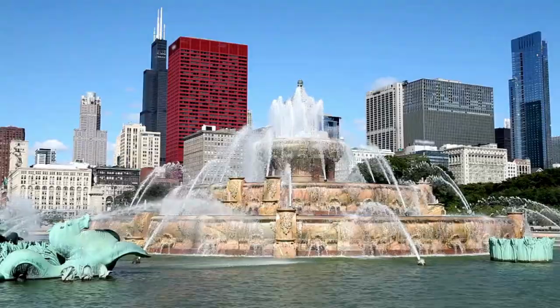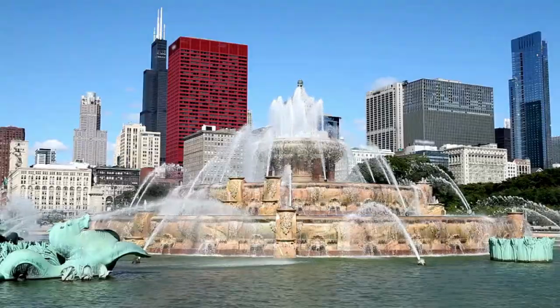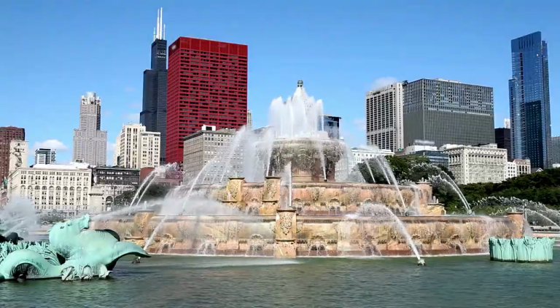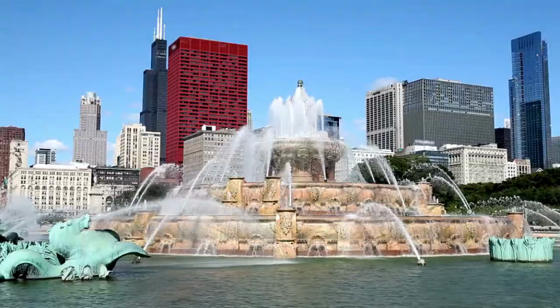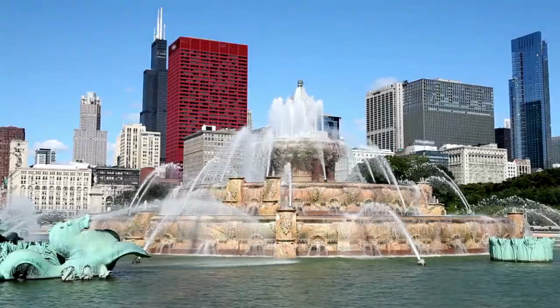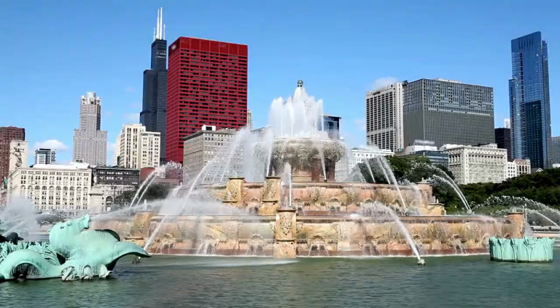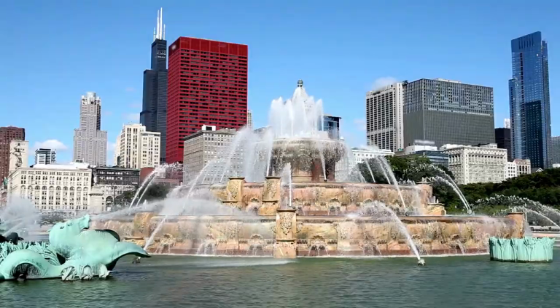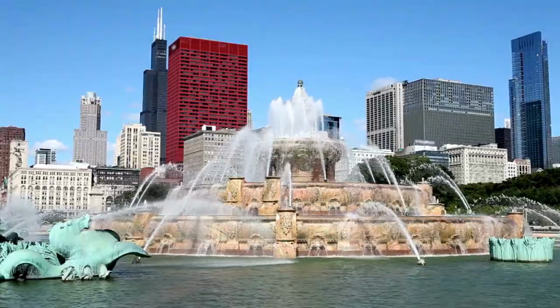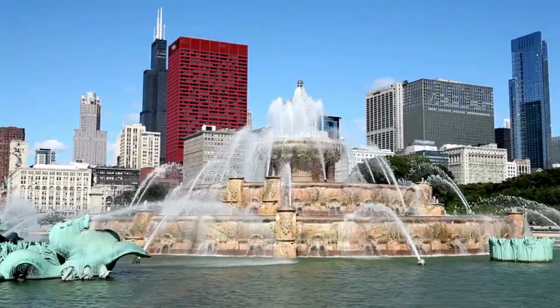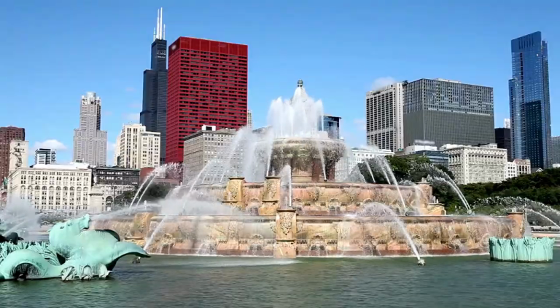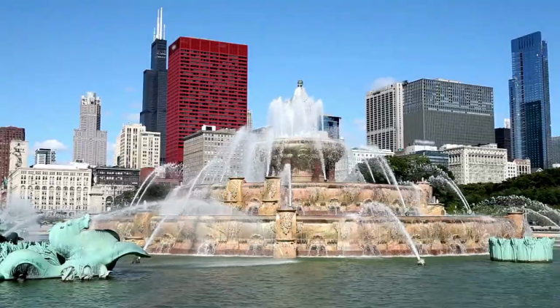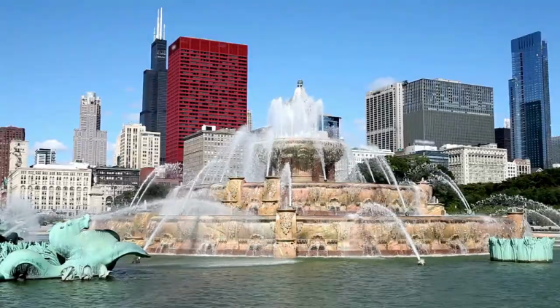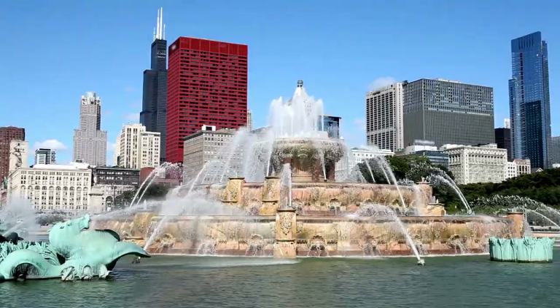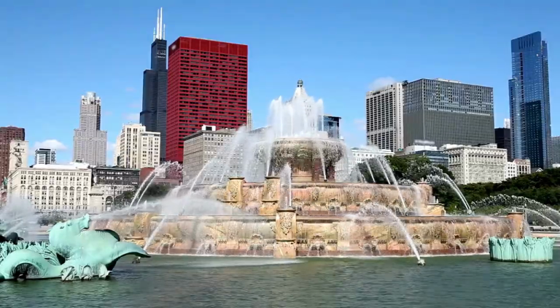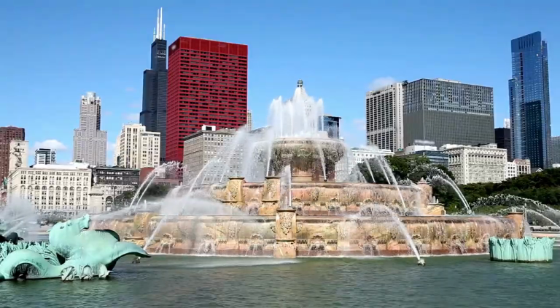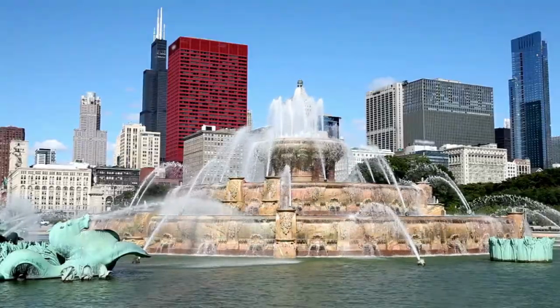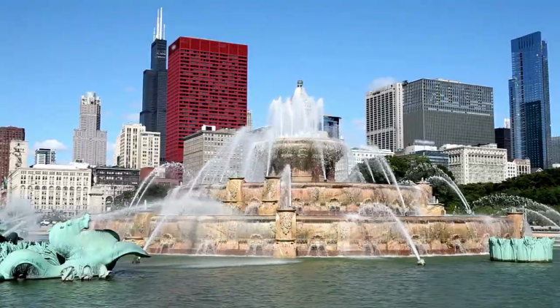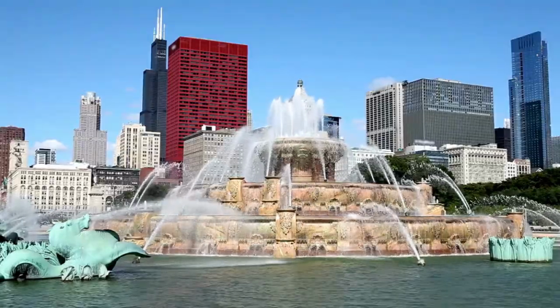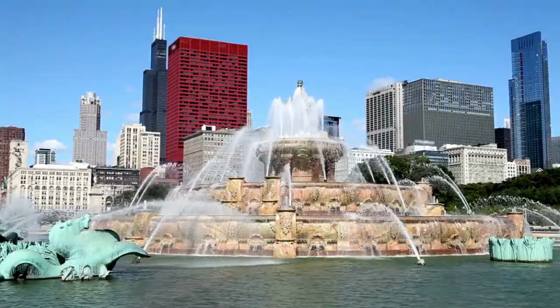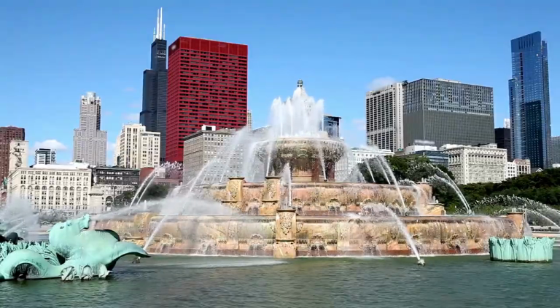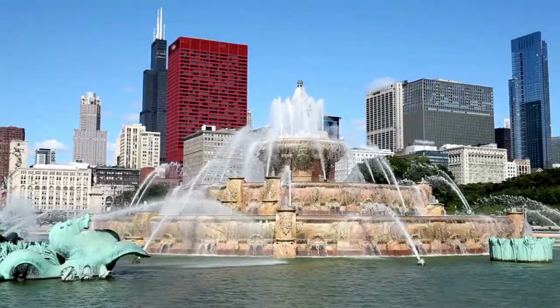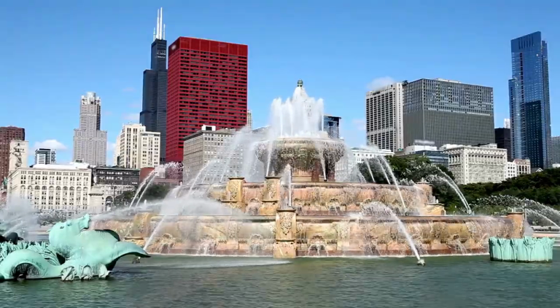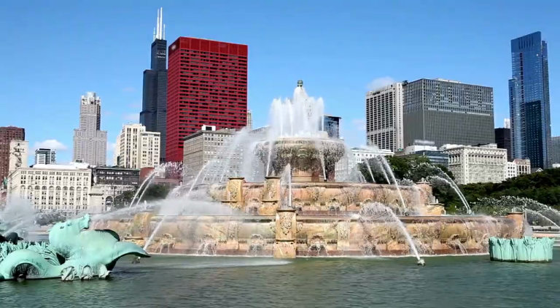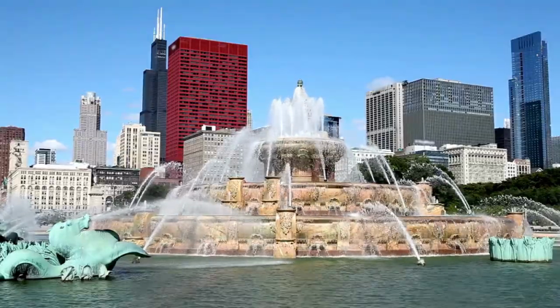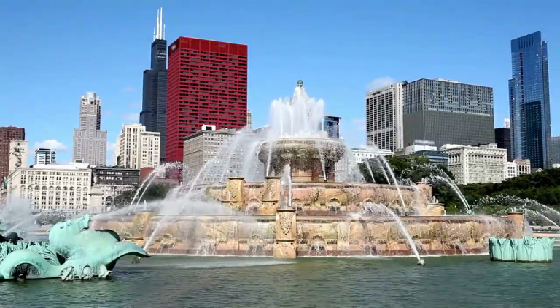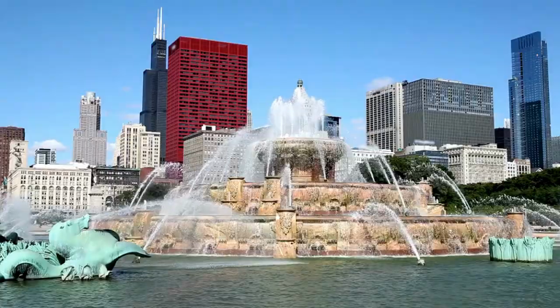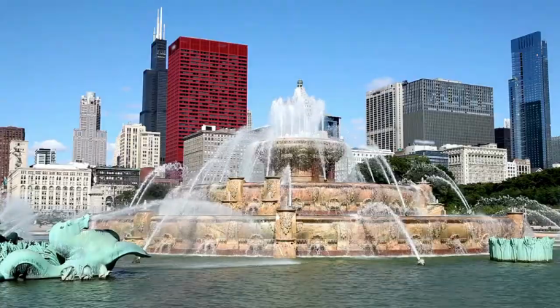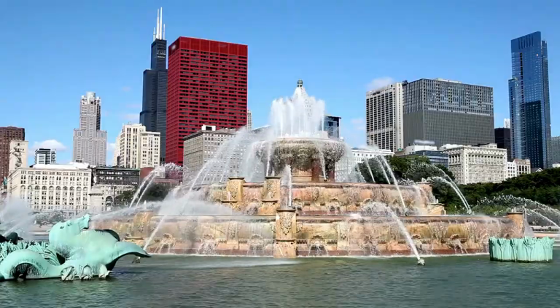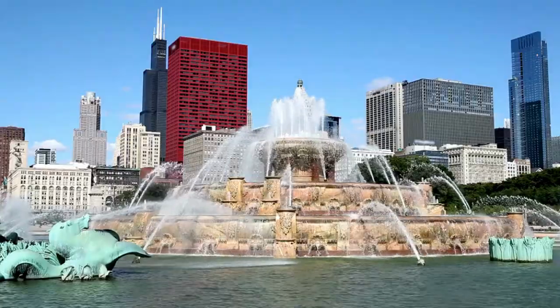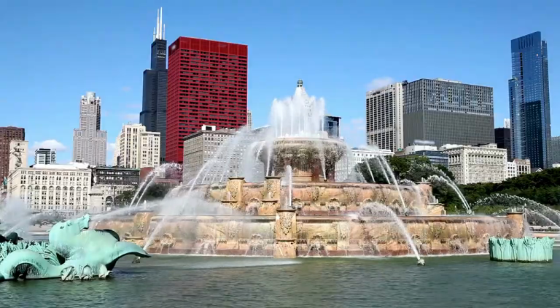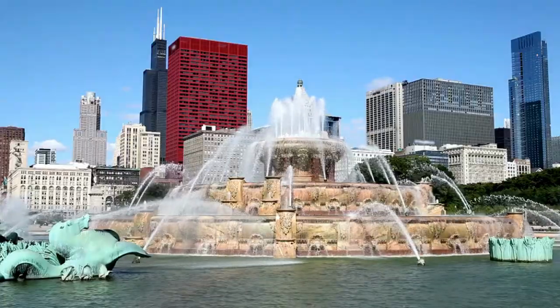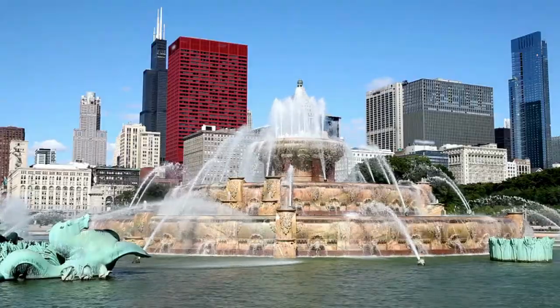Welcome to Trending Places. Today we will showcase you about Buckingham Fountain.